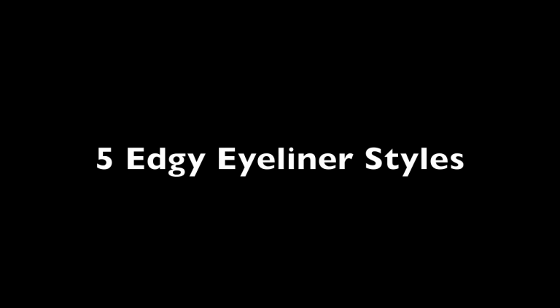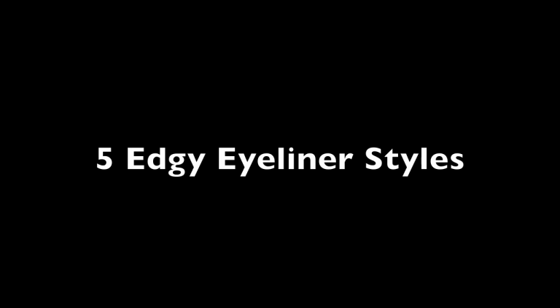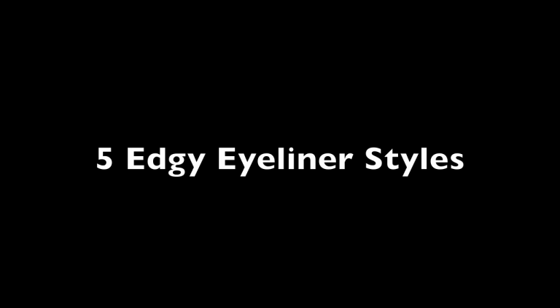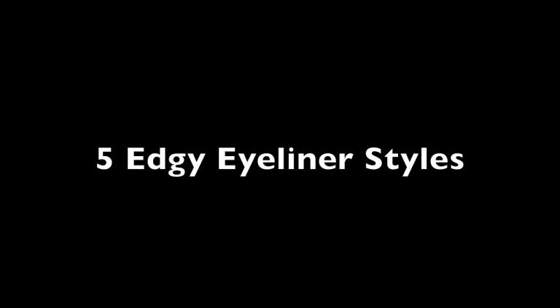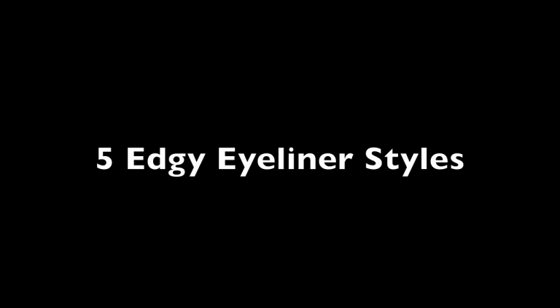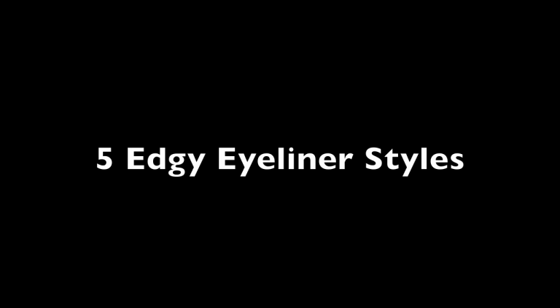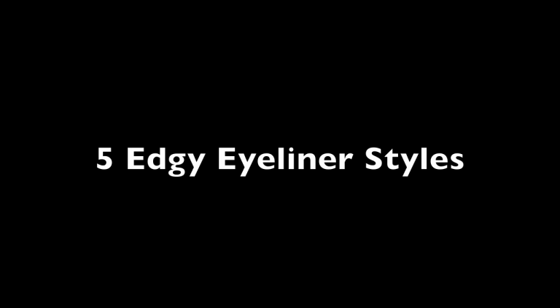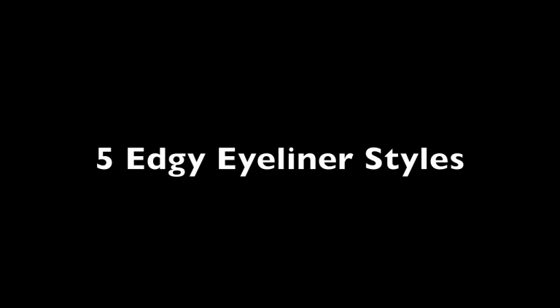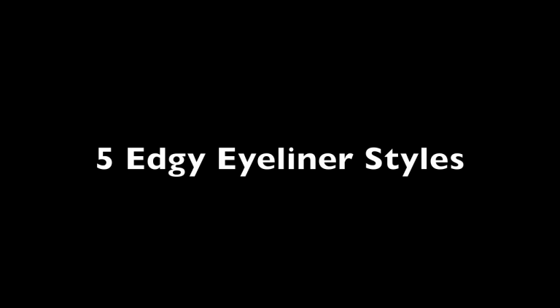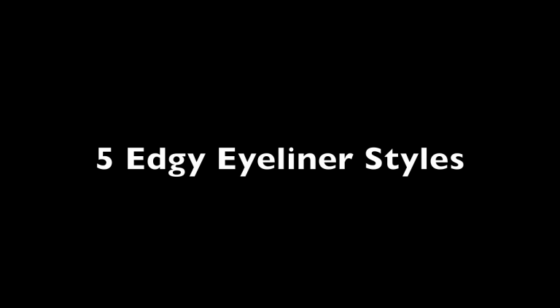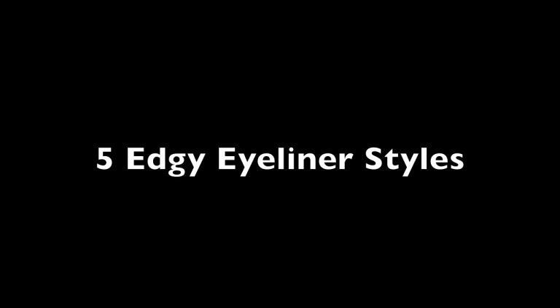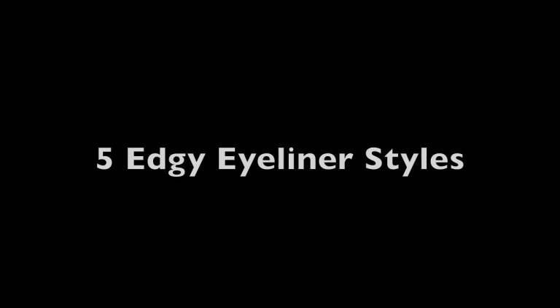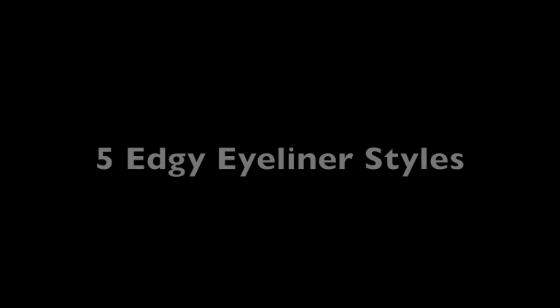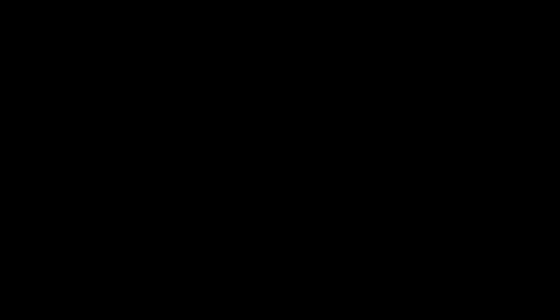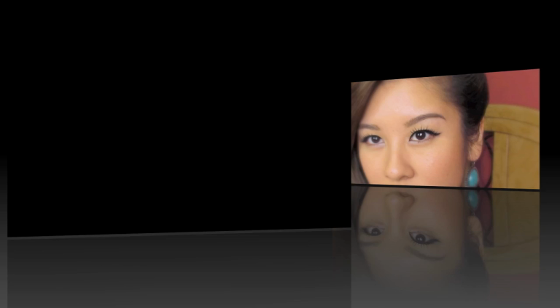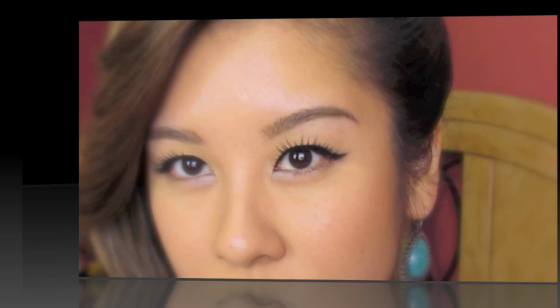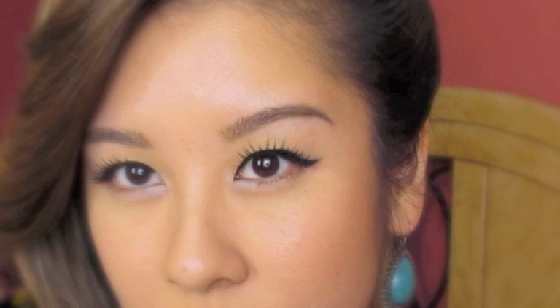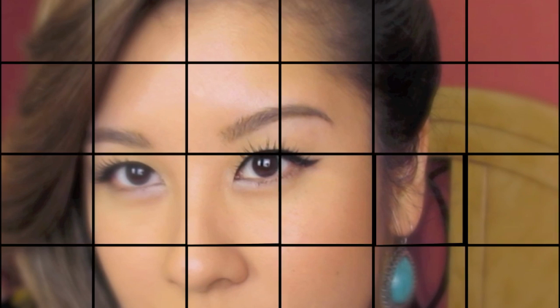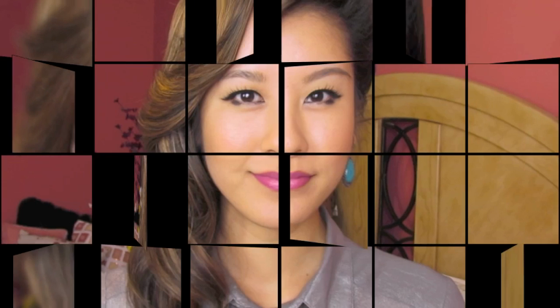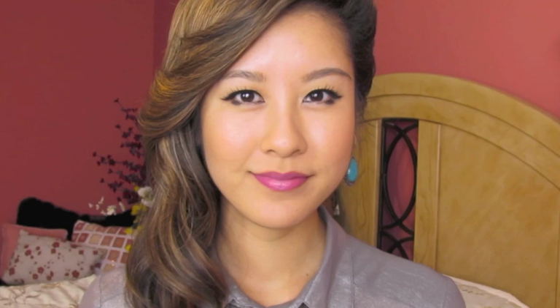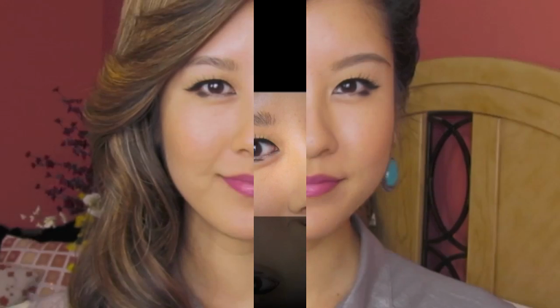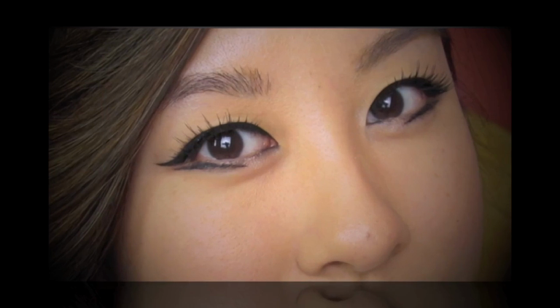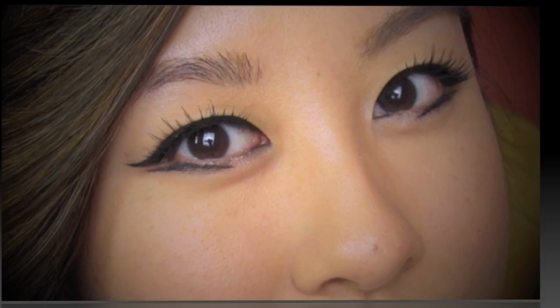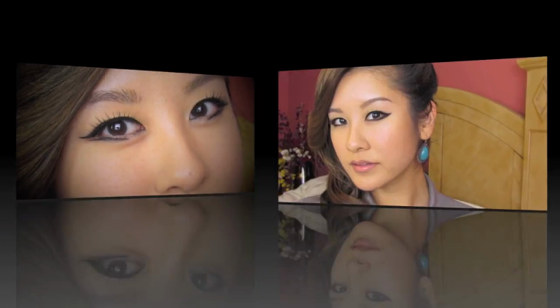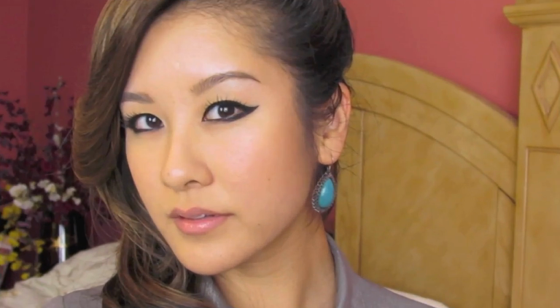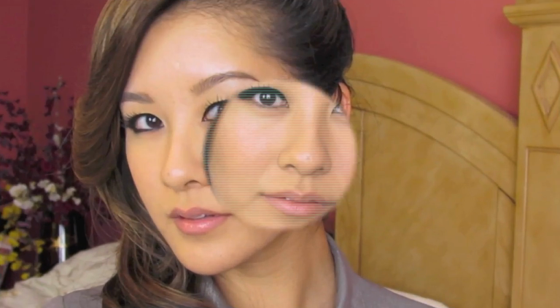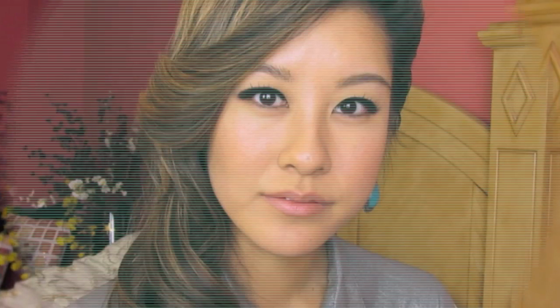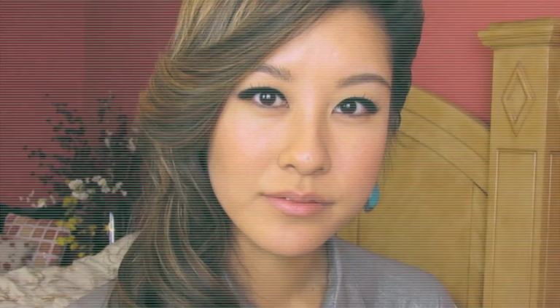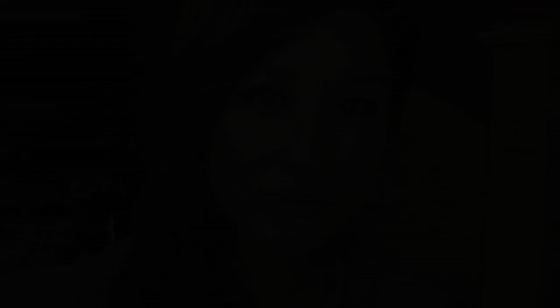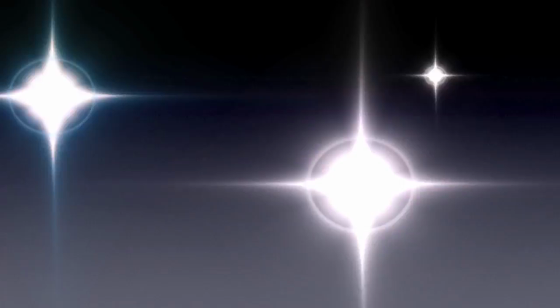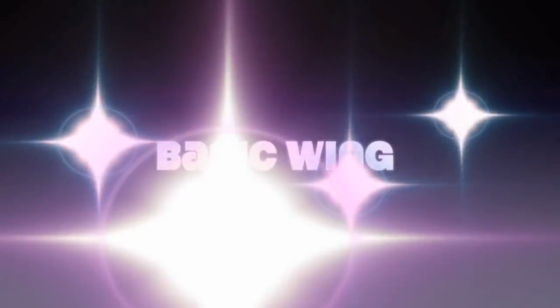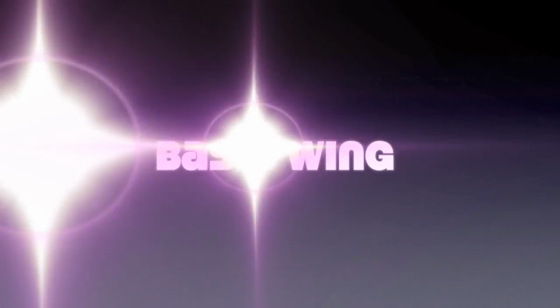Hey everyone! I am going to show you how to do five different edgy eyeliner looks today. Are you ready? Let's go!